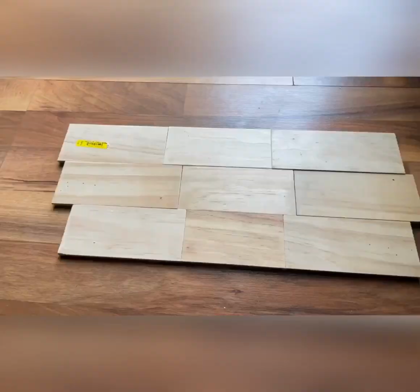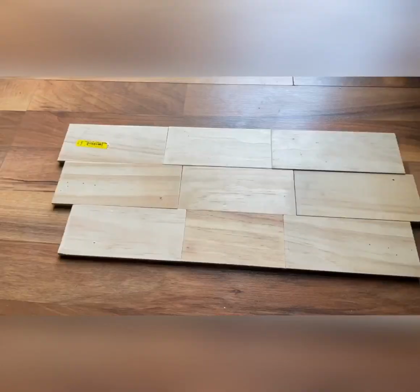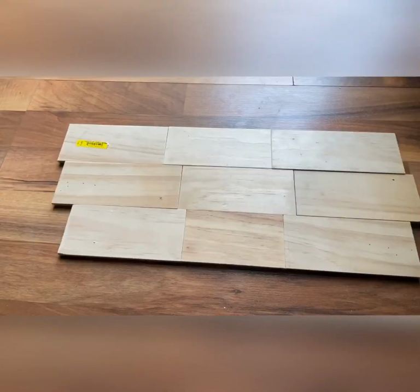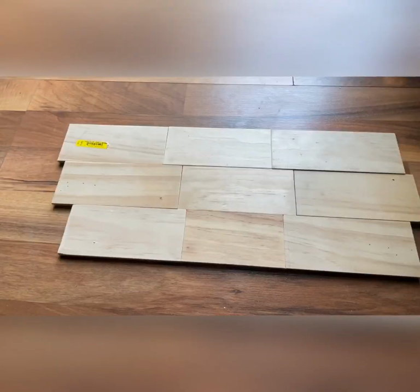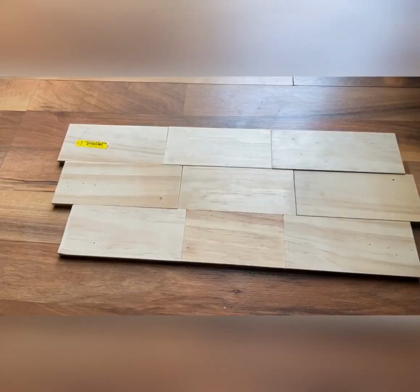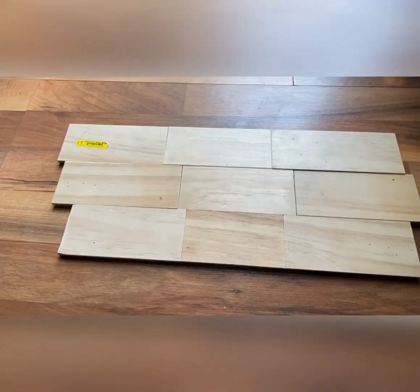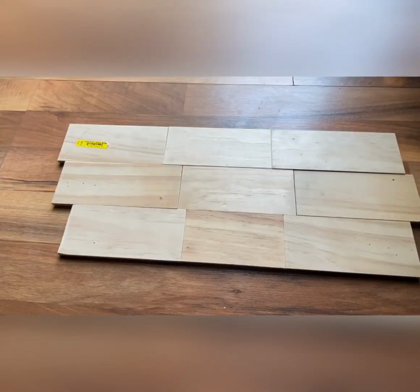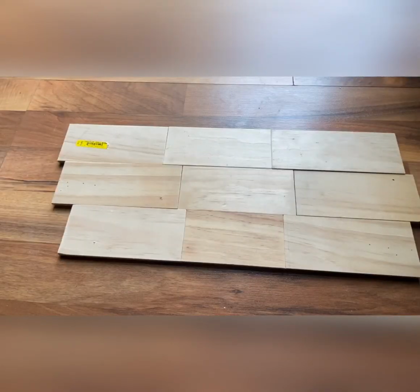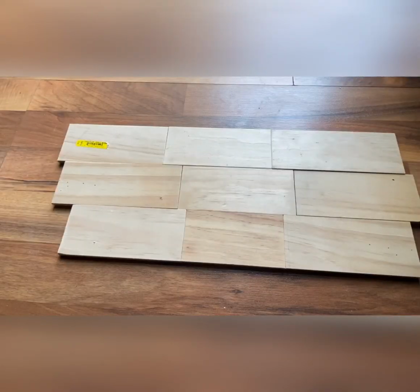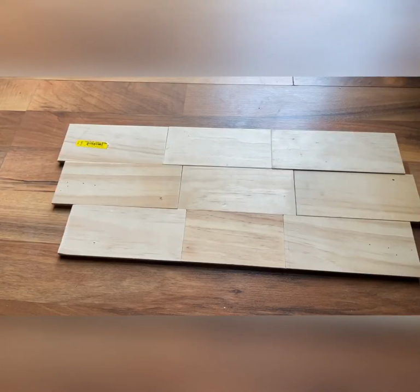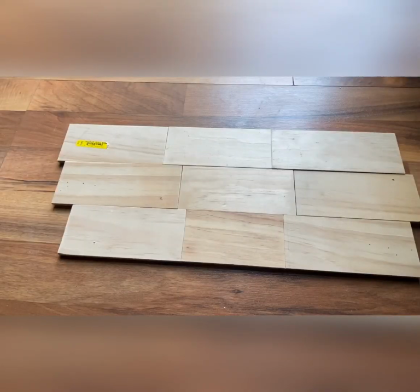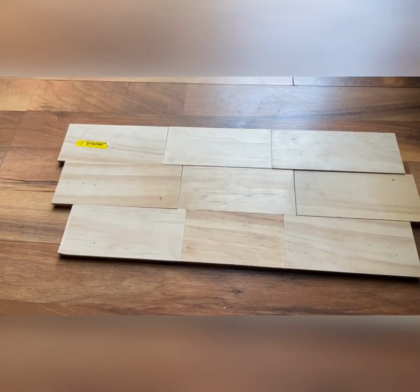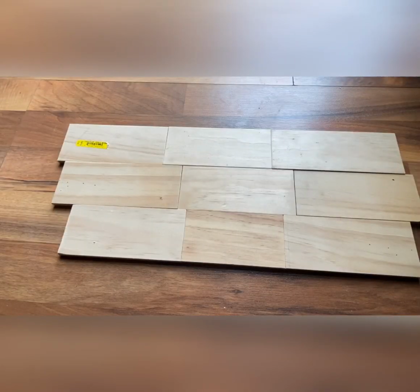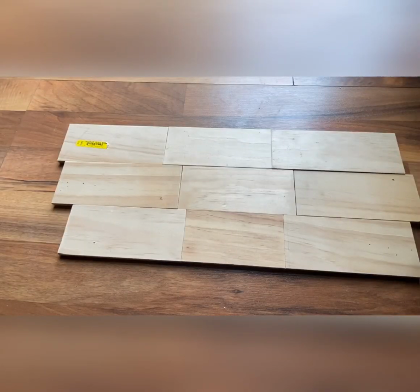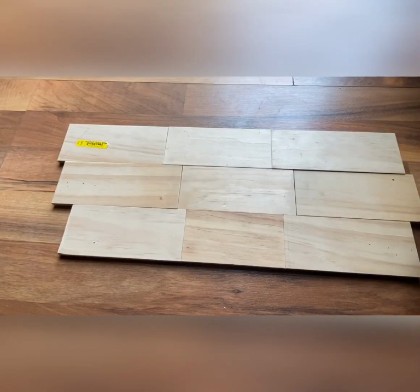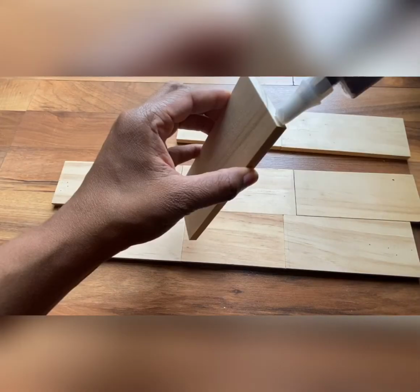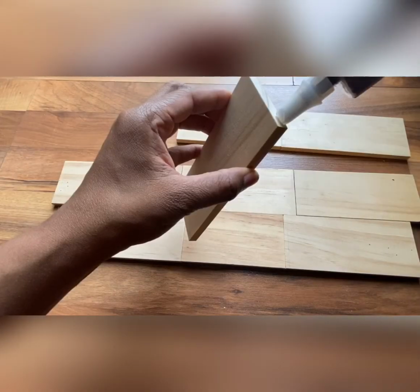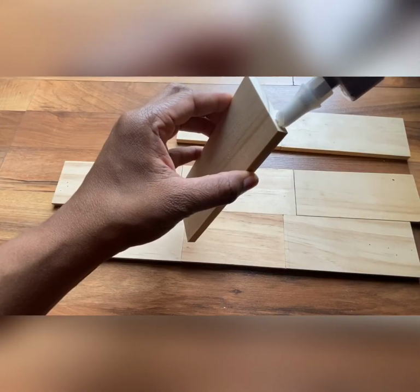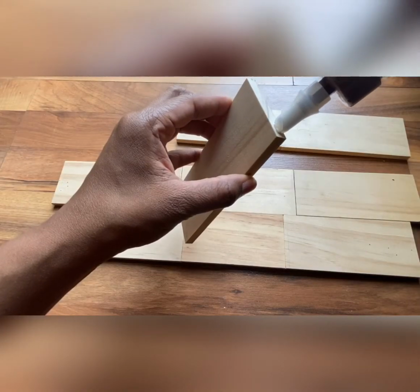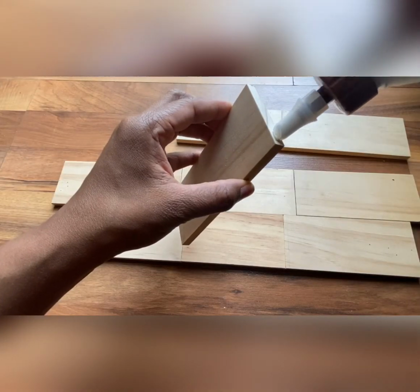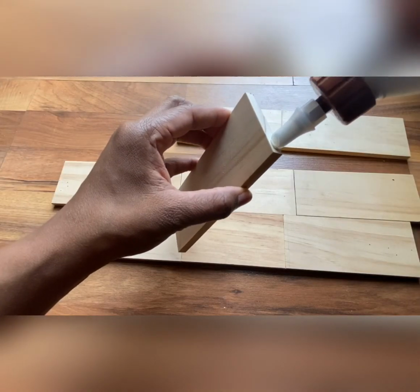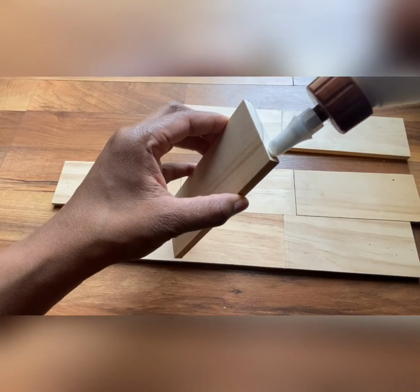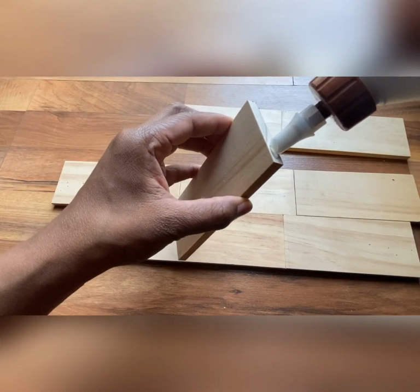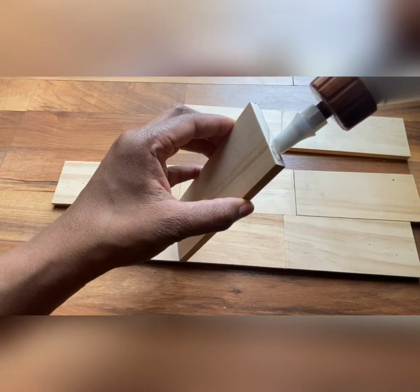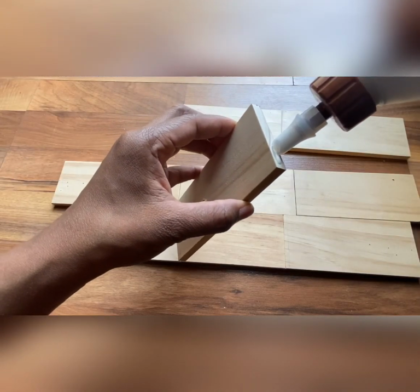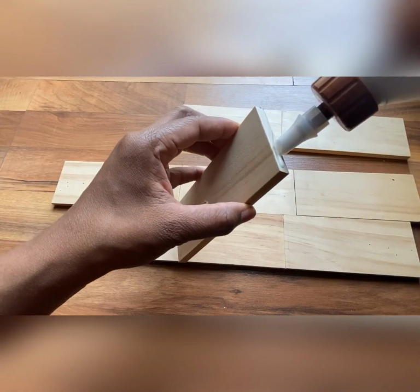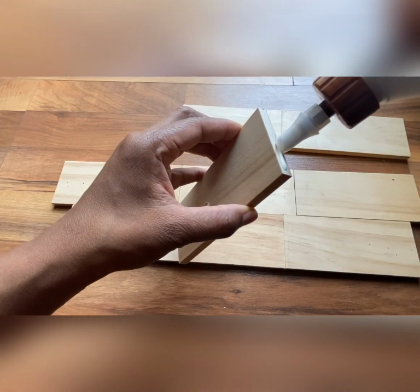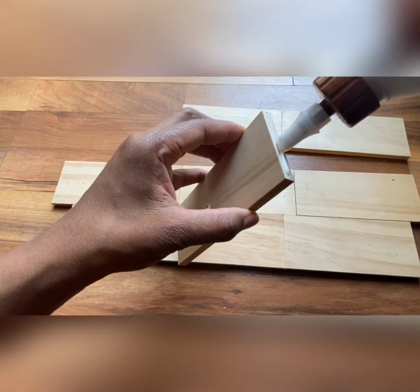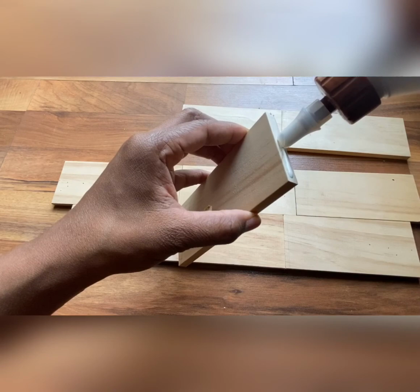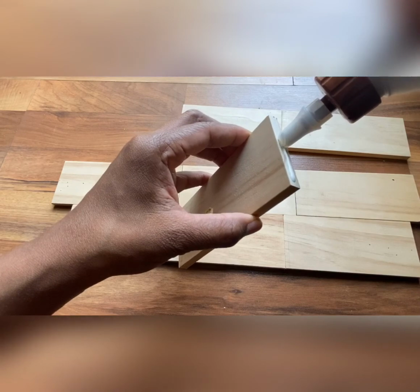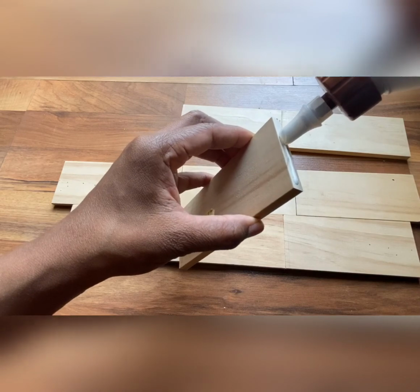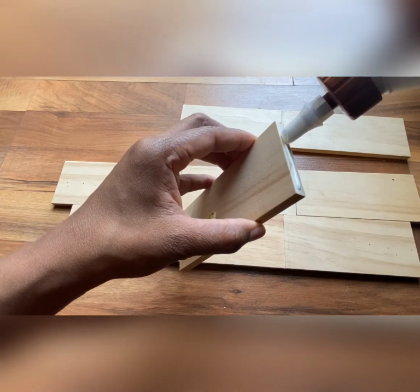Now you lay the pieces the way you want them to hang on the wall, and we'll start to glue it all together.